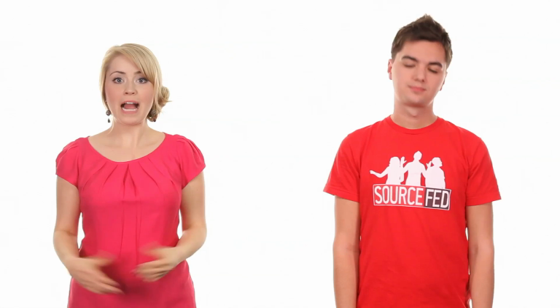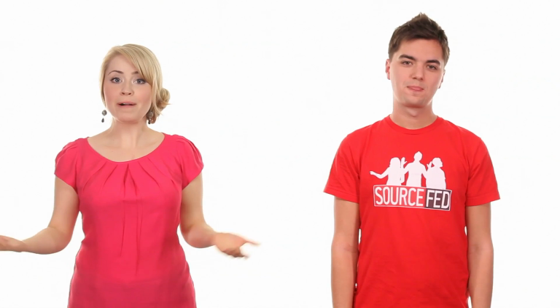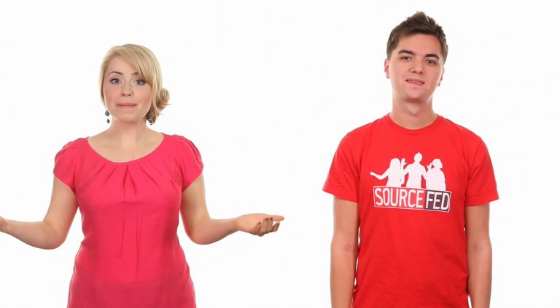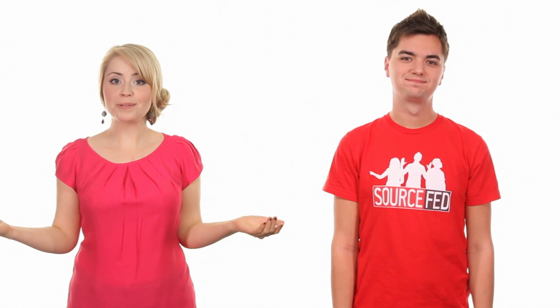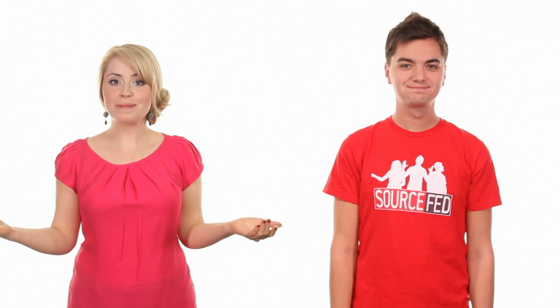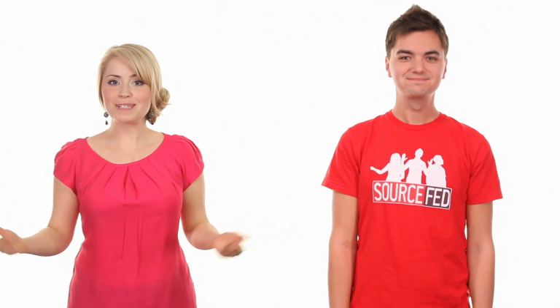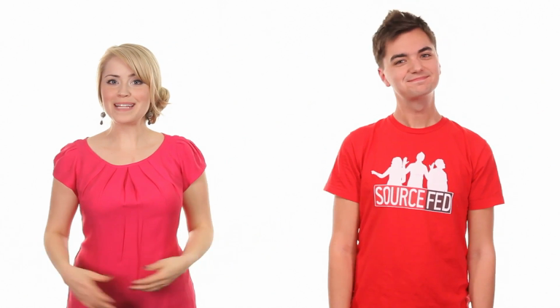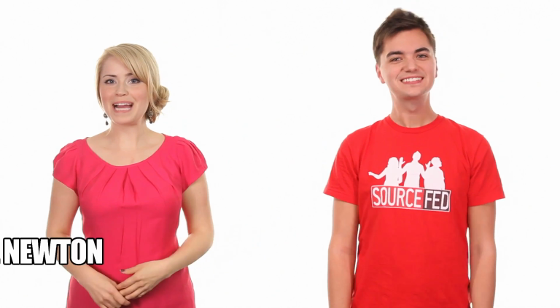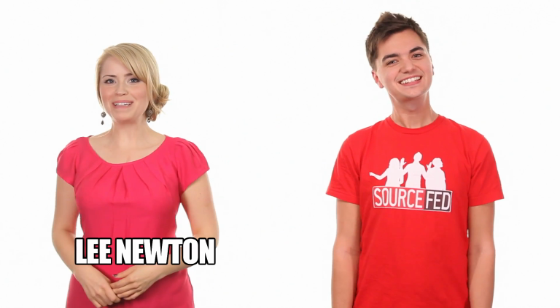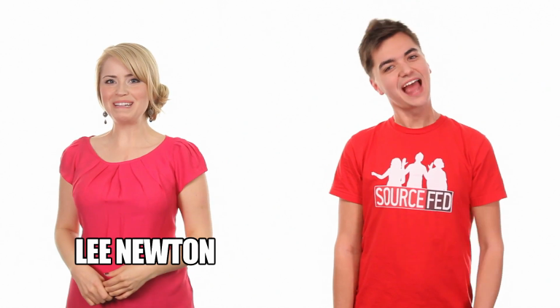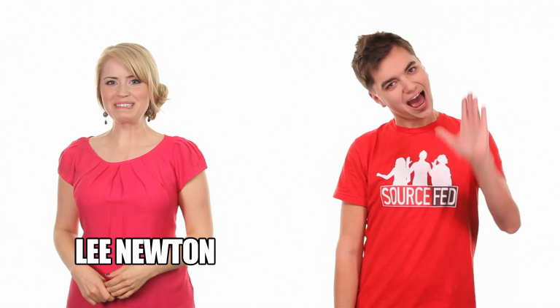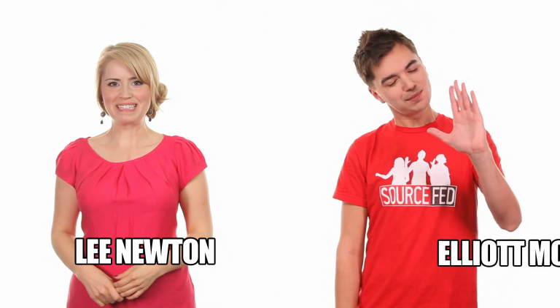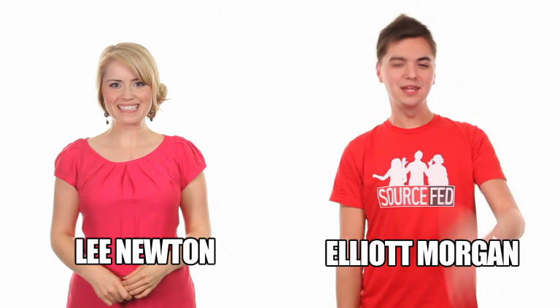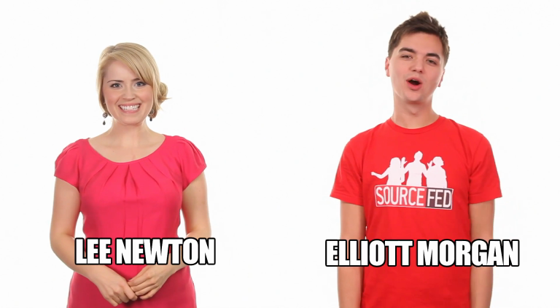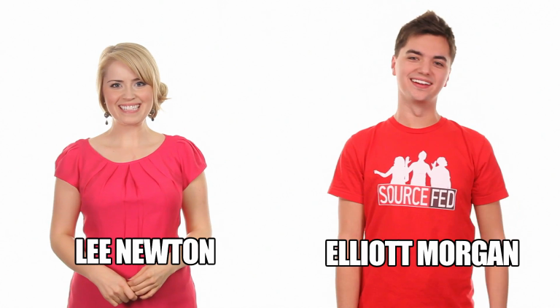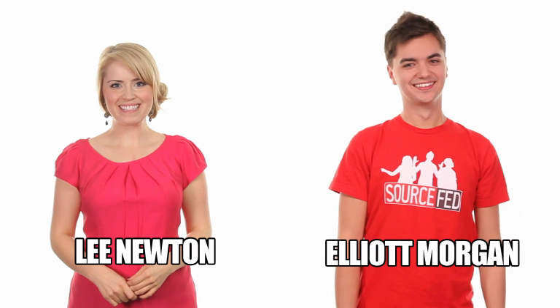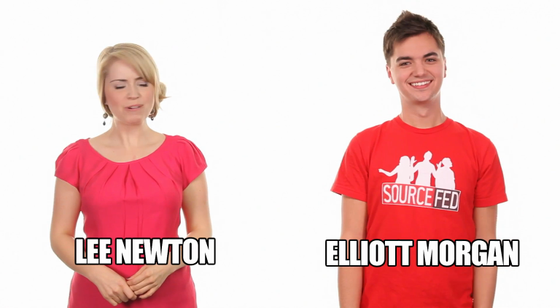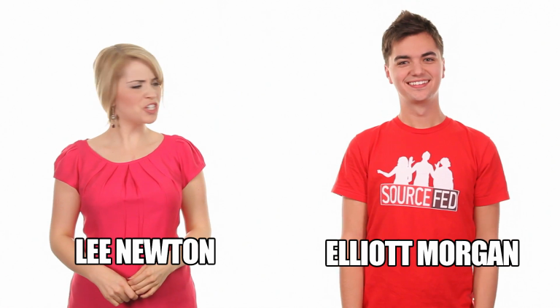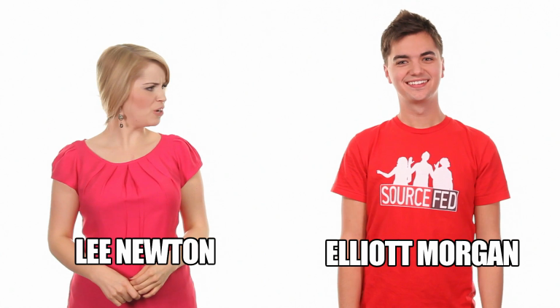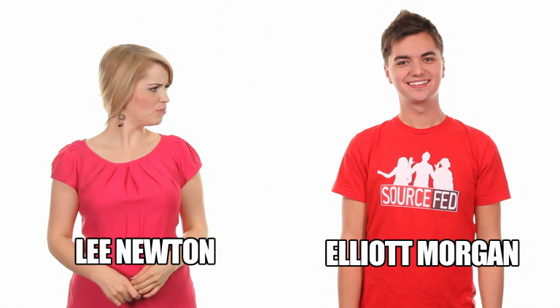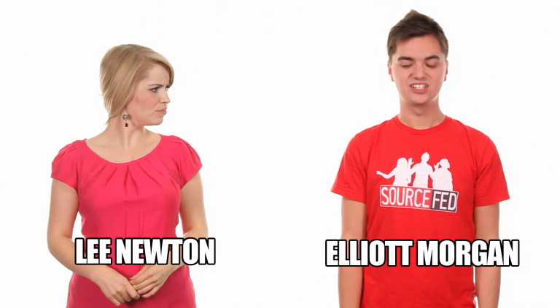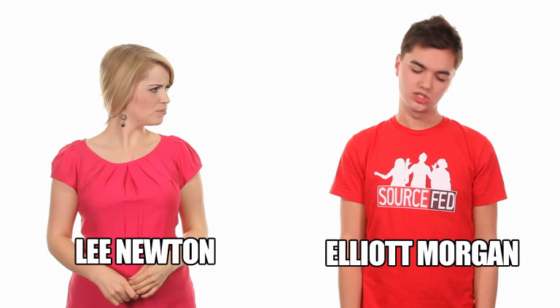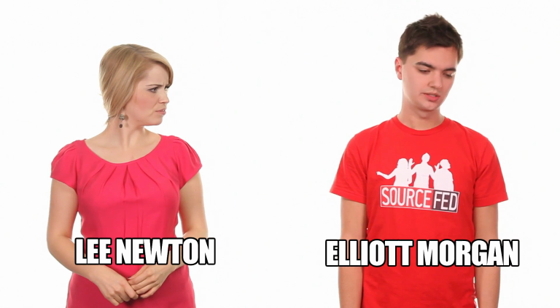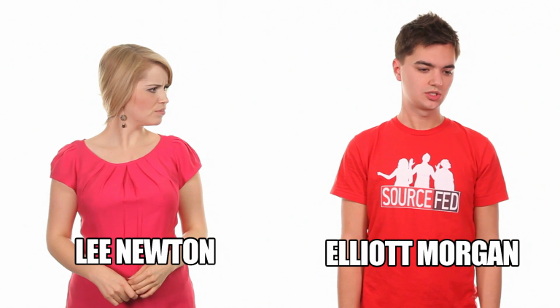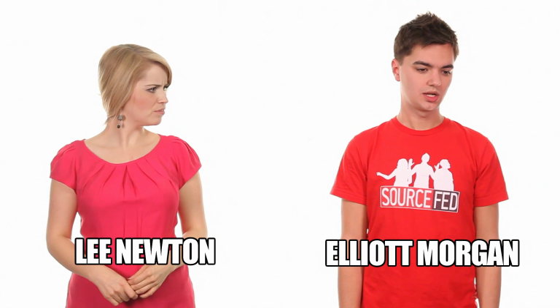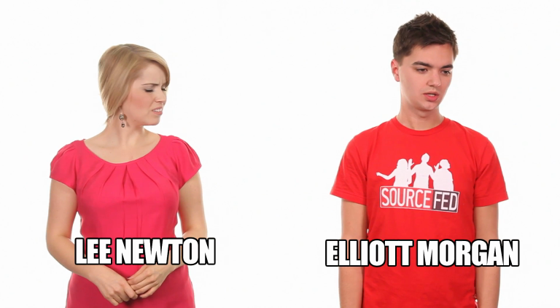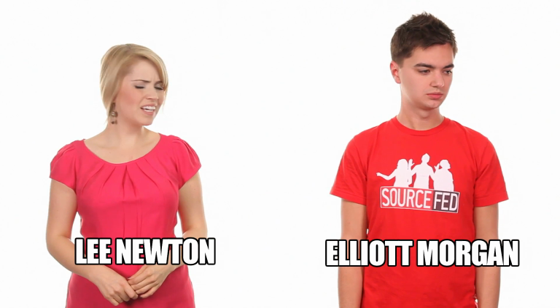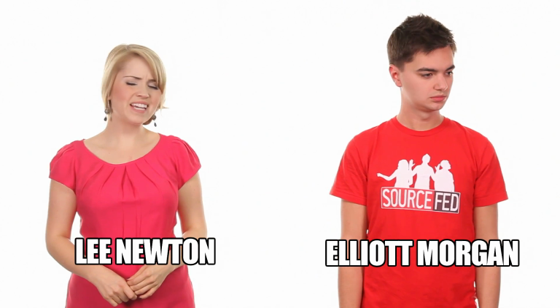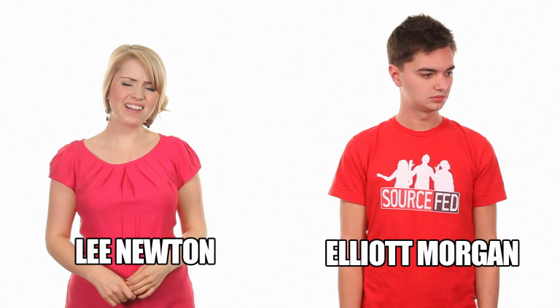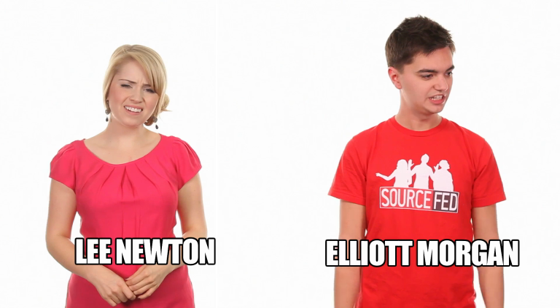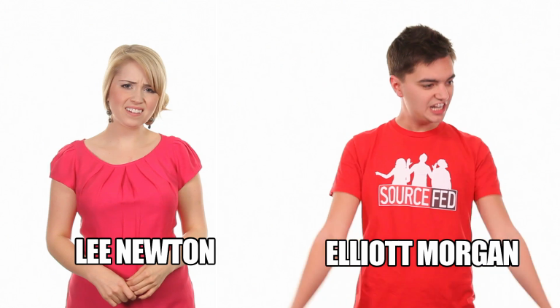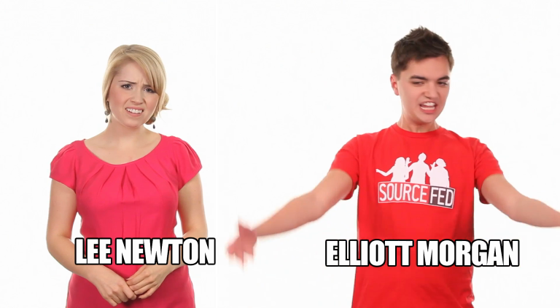Hi, welcome back to 20 Minutes or Less. I'm Lee Newton. I'm Elliot Morgan. Where's Joe? He's chasing his shadow. Again.